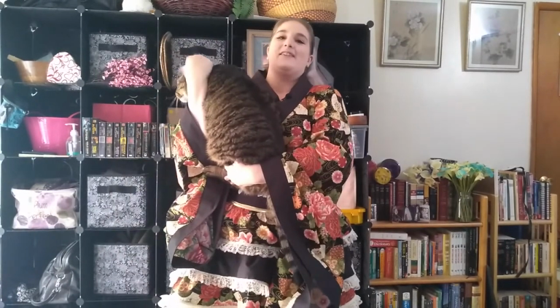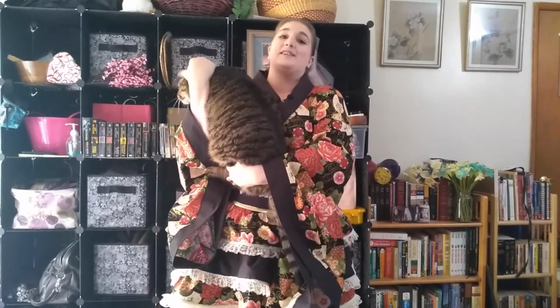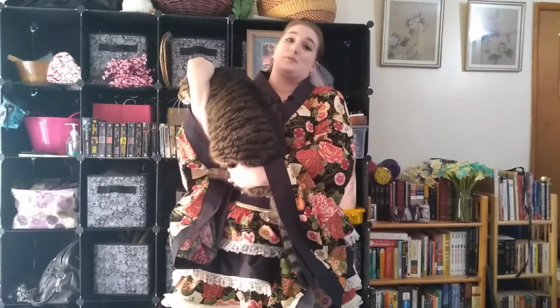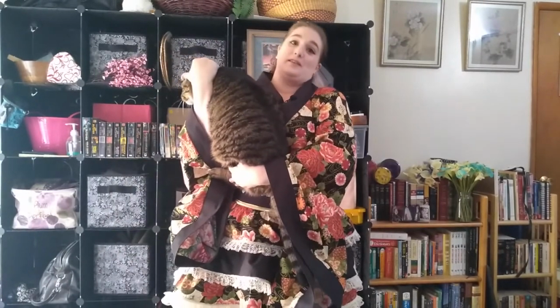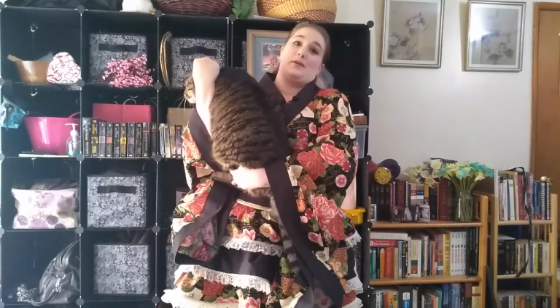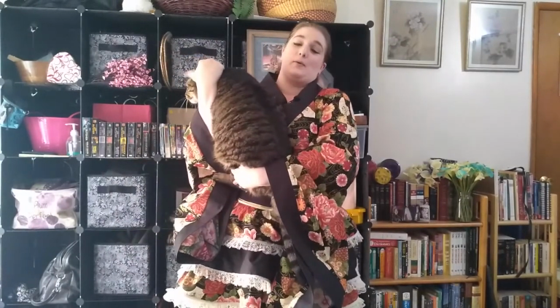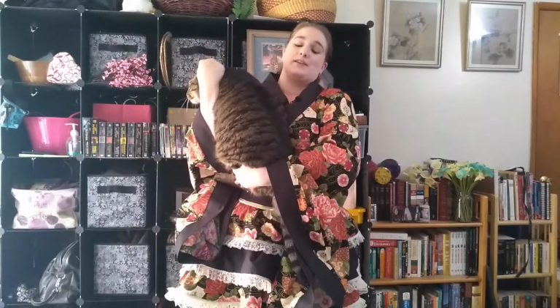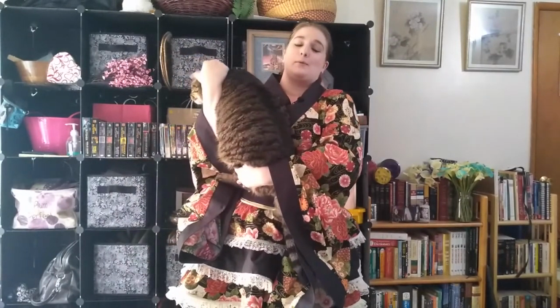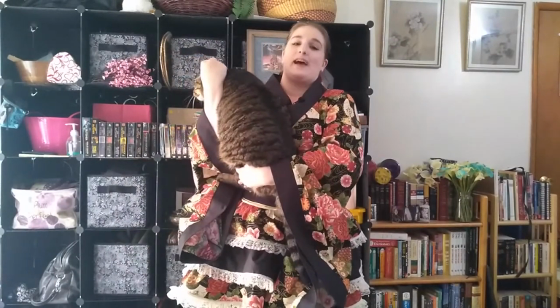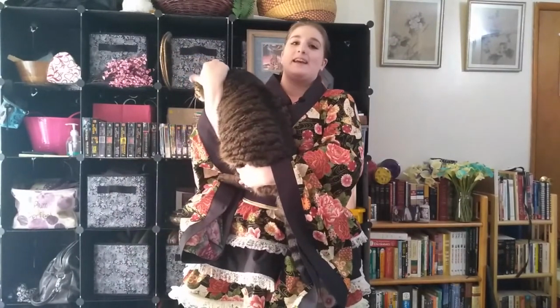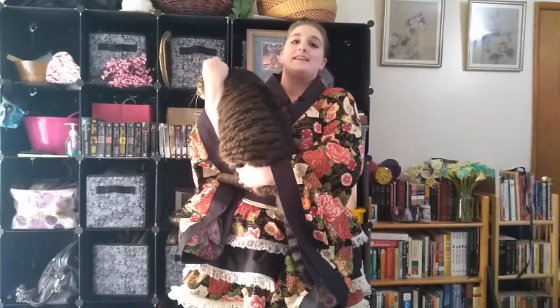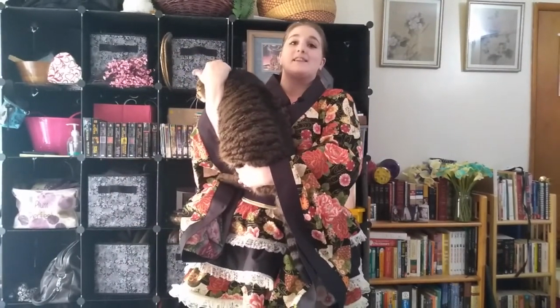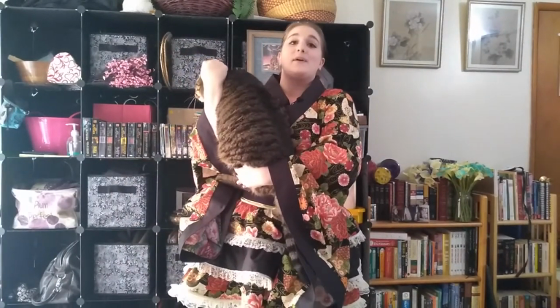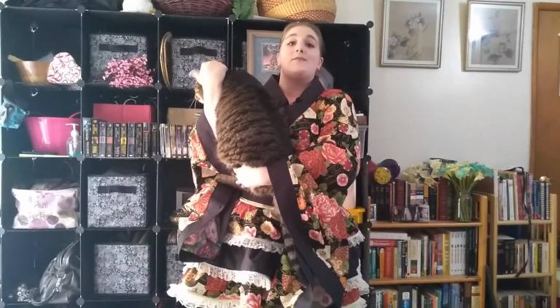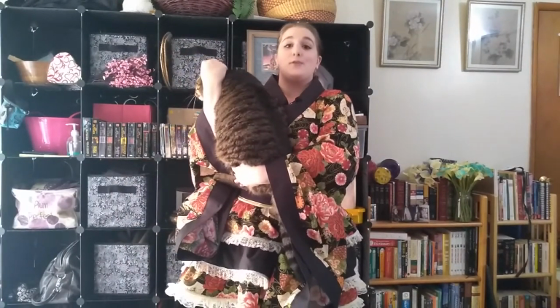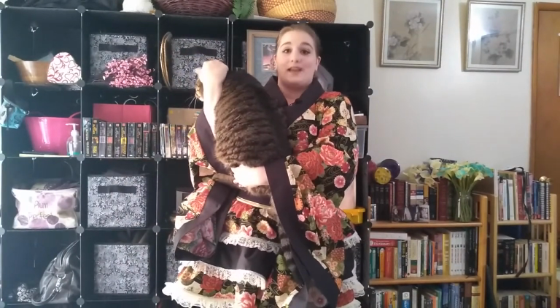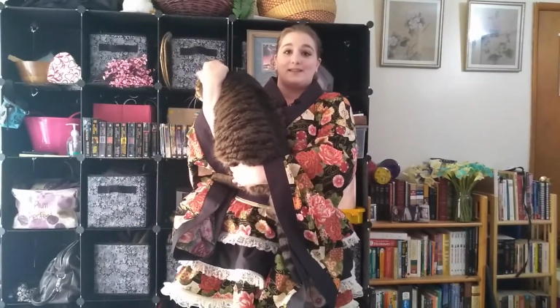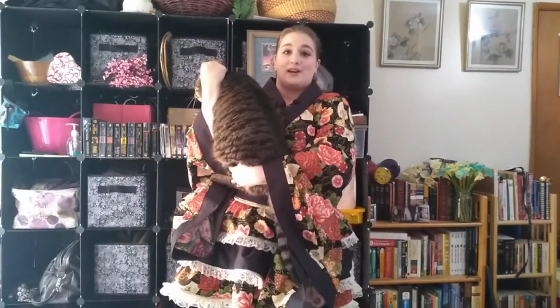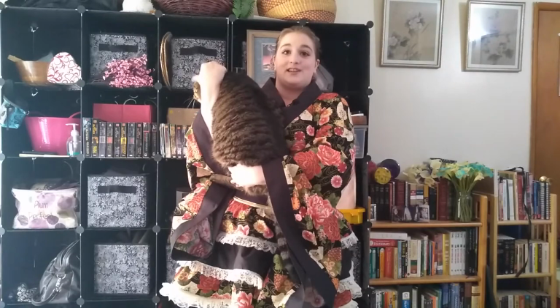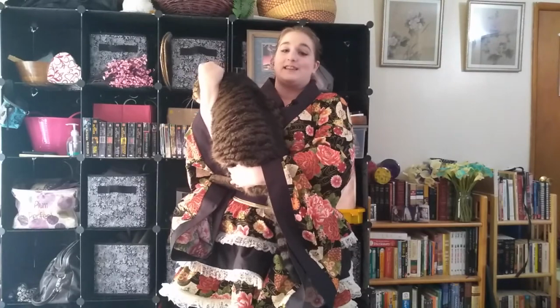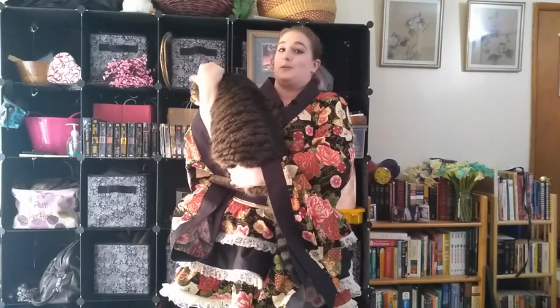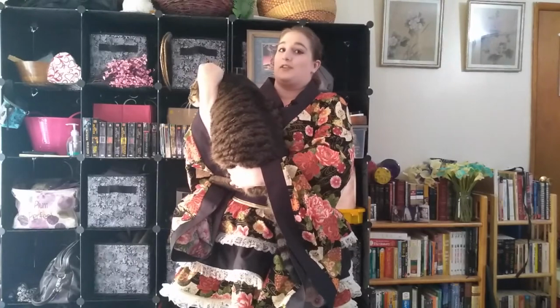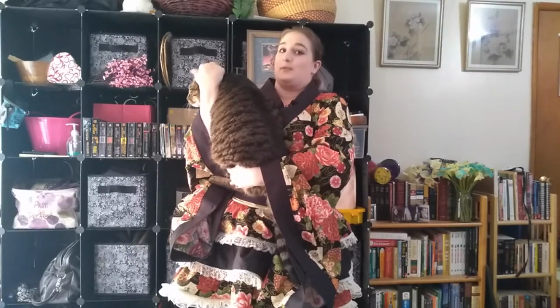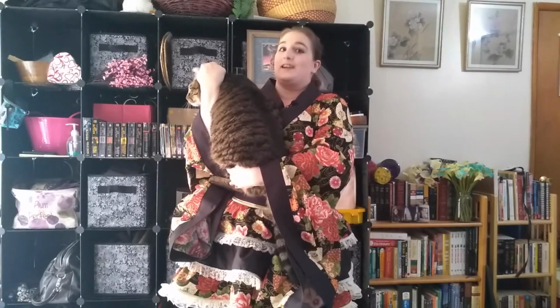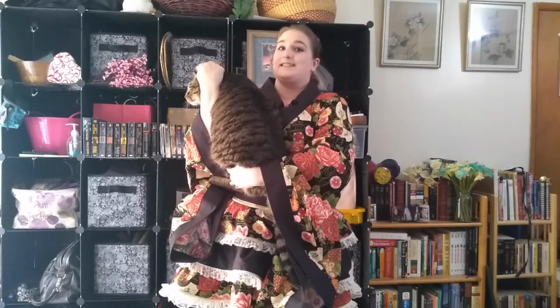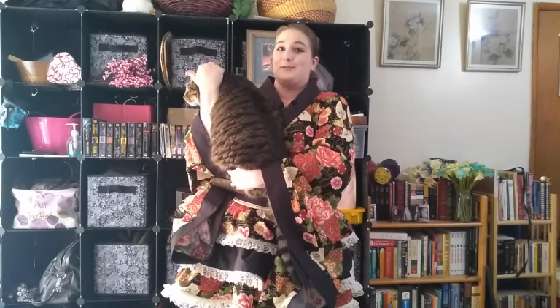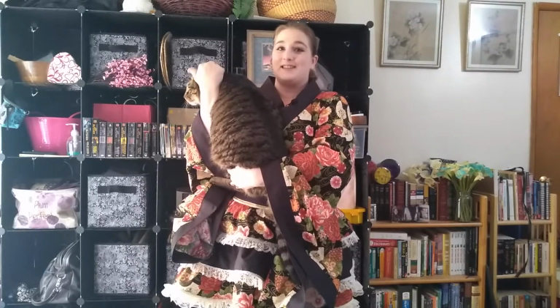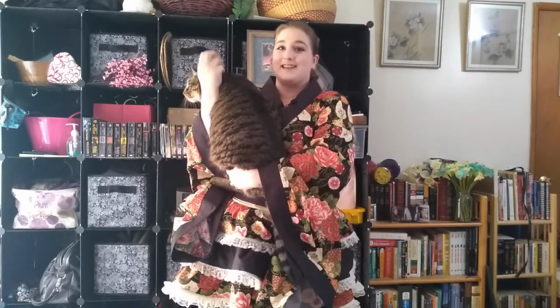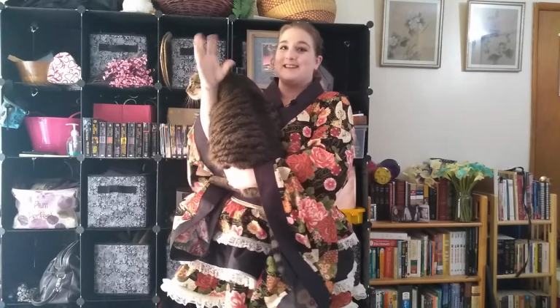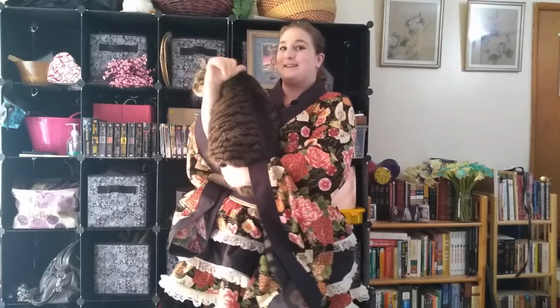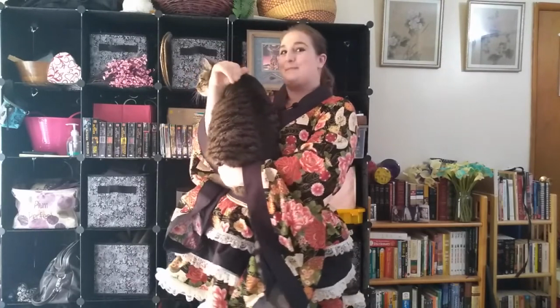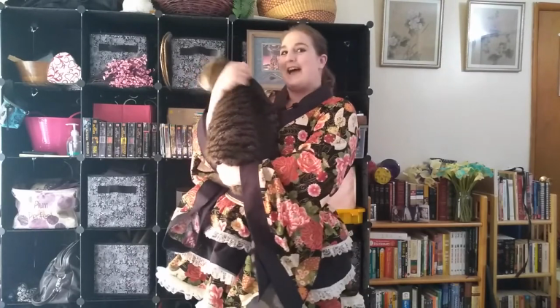Ranger wants to go on a walk so bad. So if you like this project and you want to learn more, continue watching. Bye!